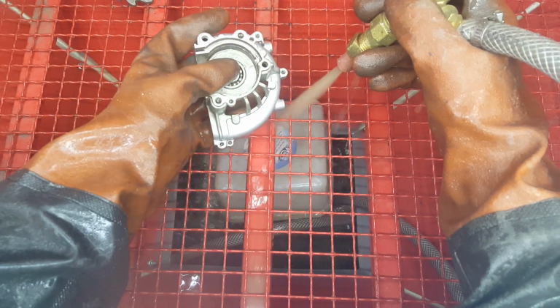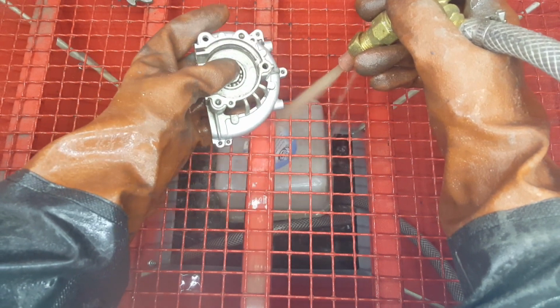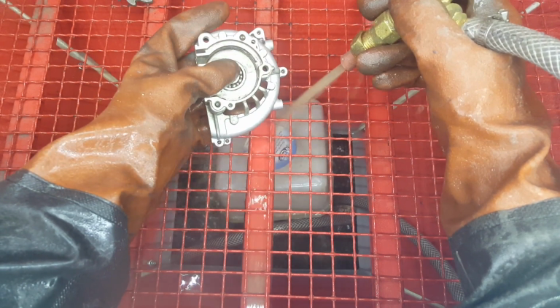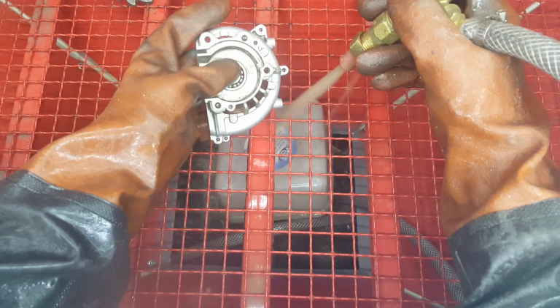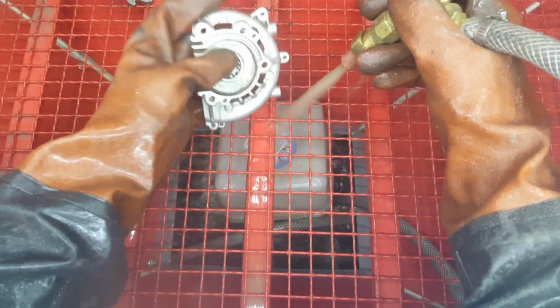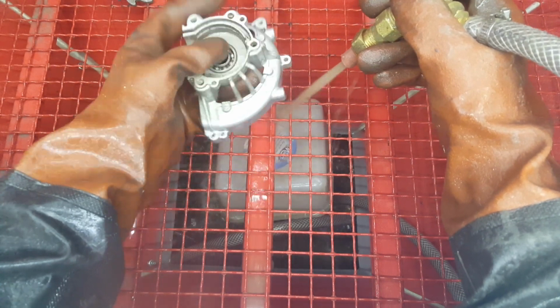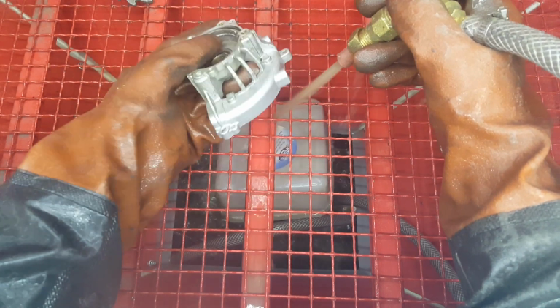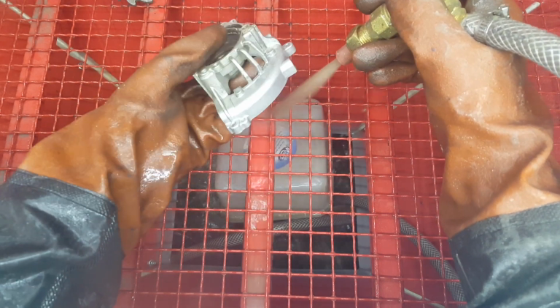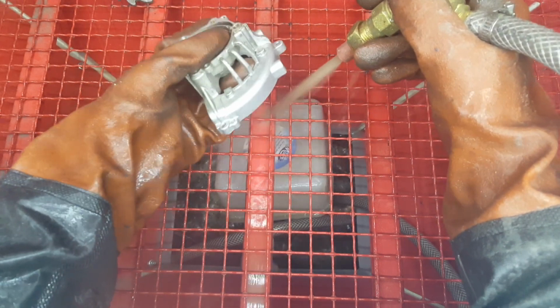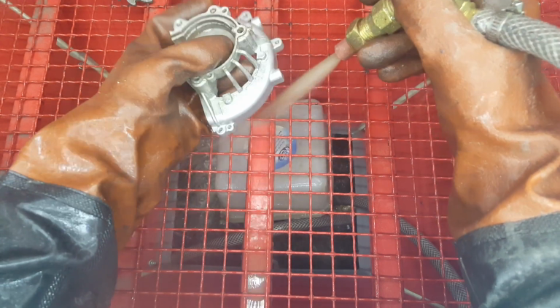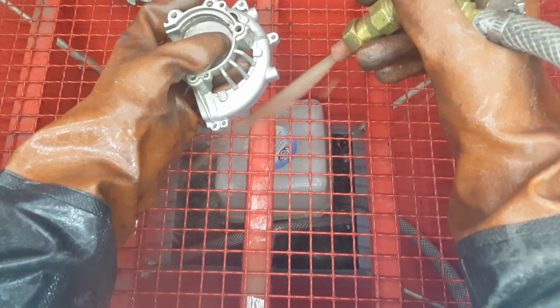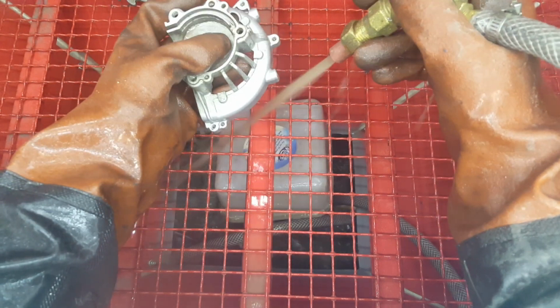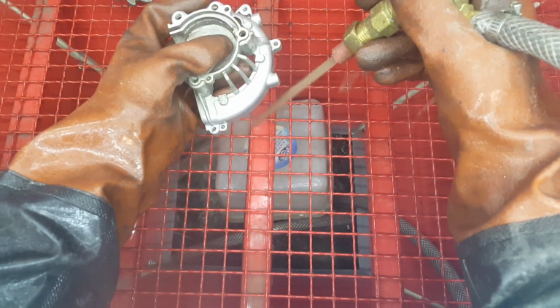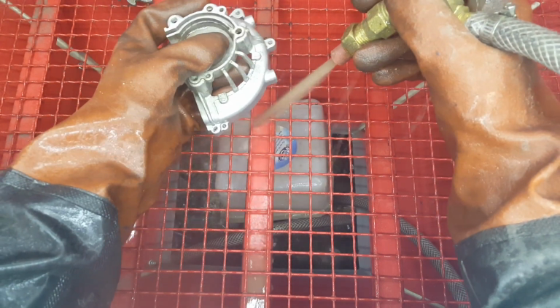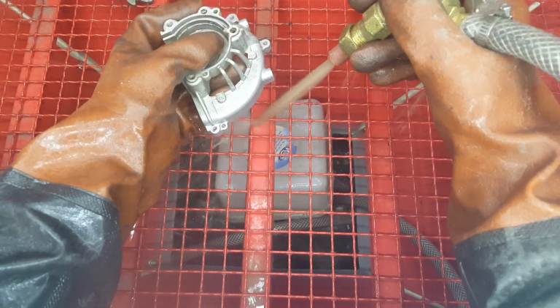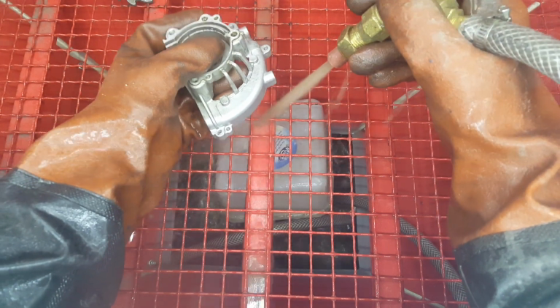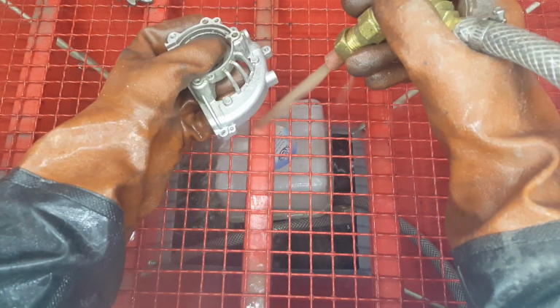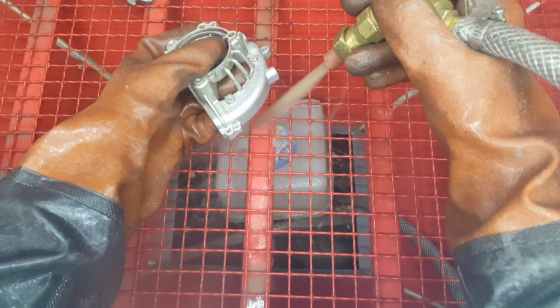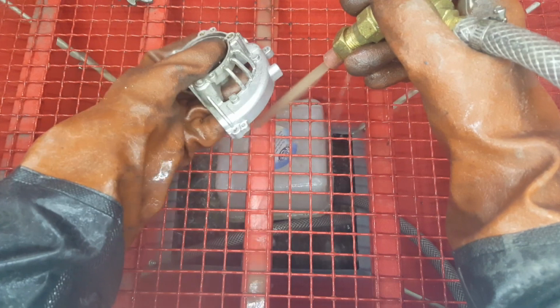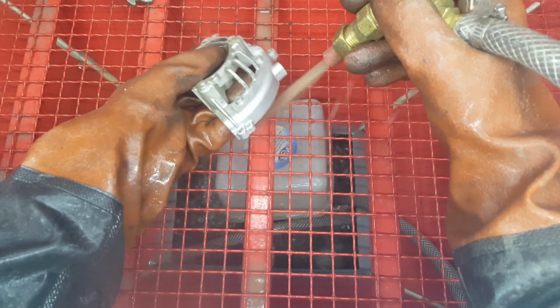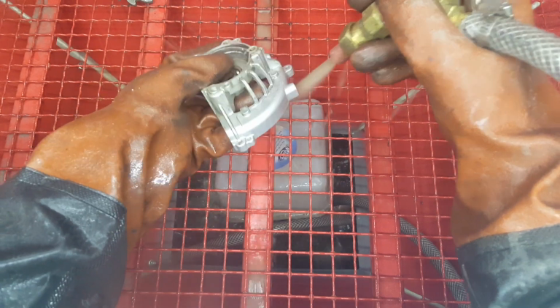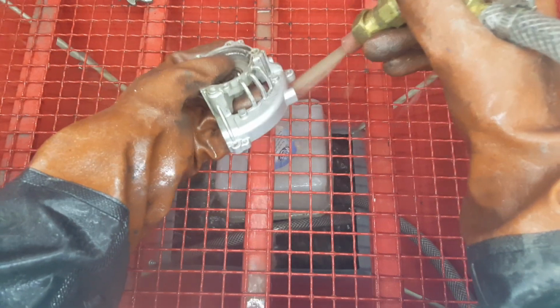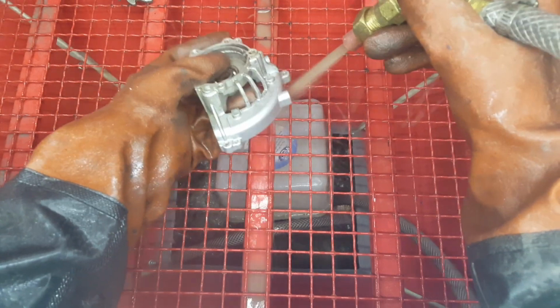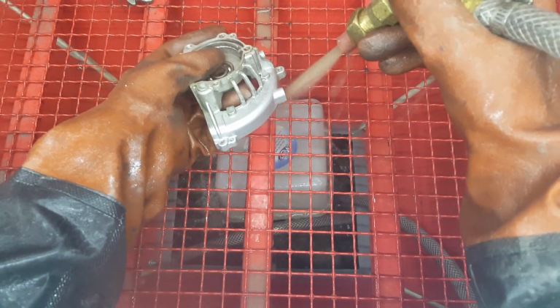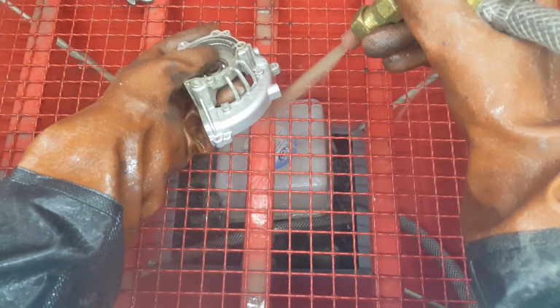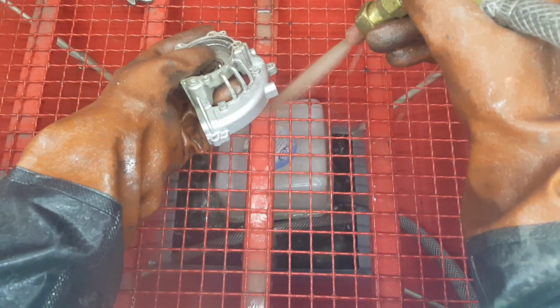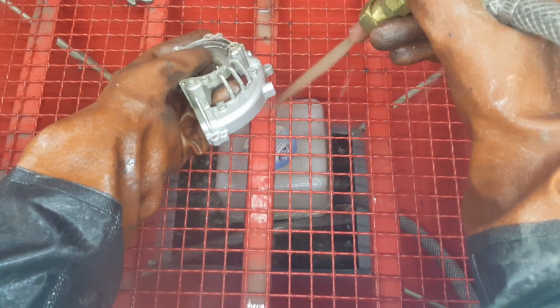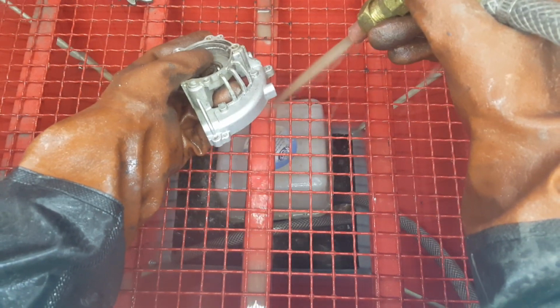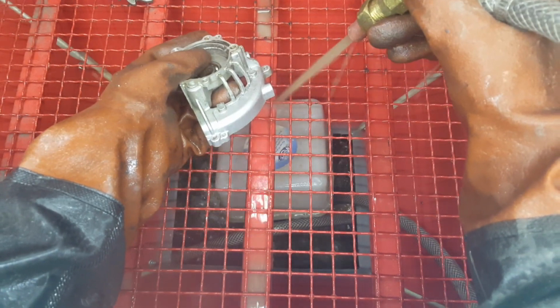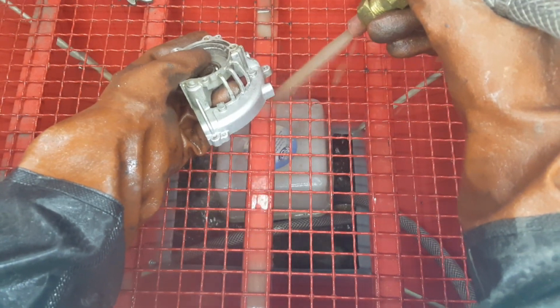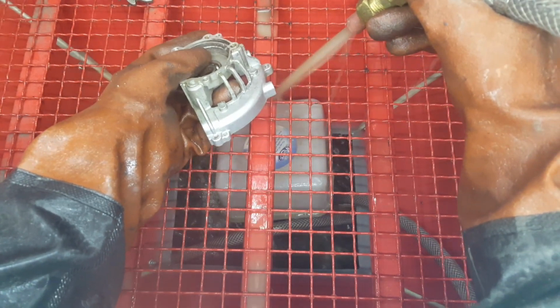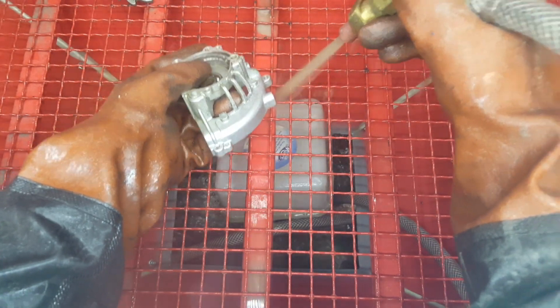Just had to stop for a second because the compressor wouldn't keep up, but should be good to go again.